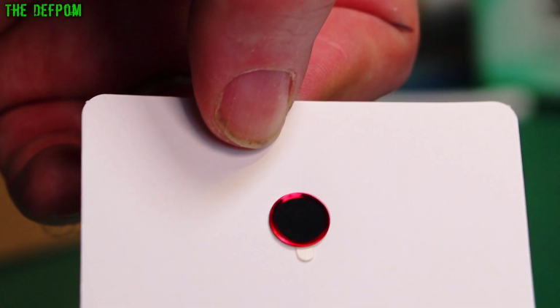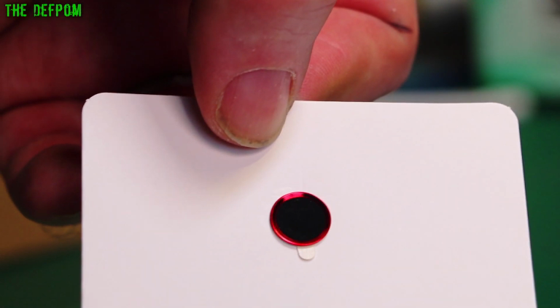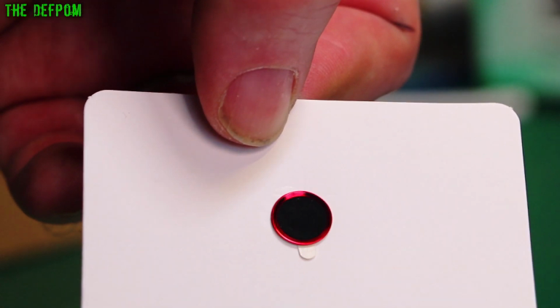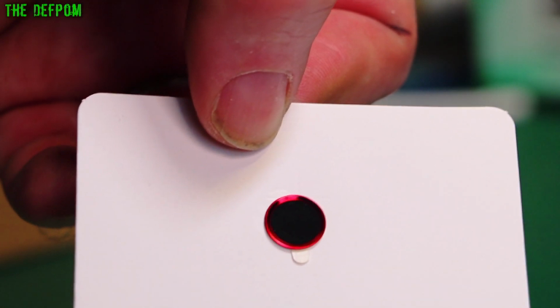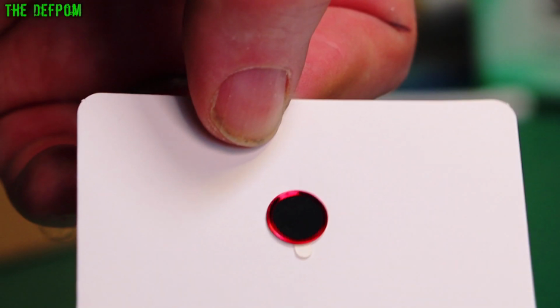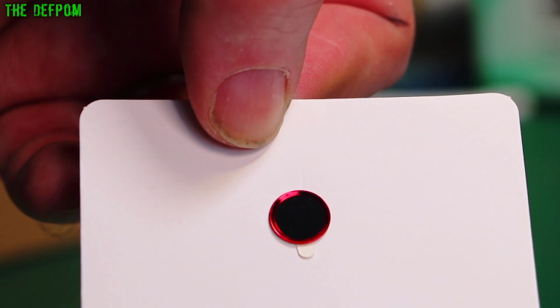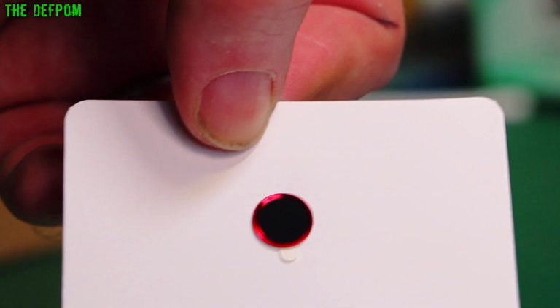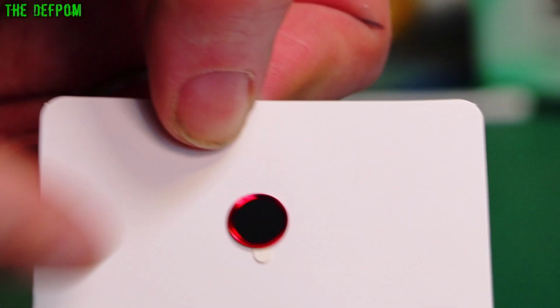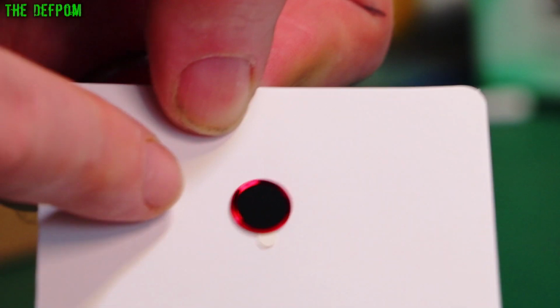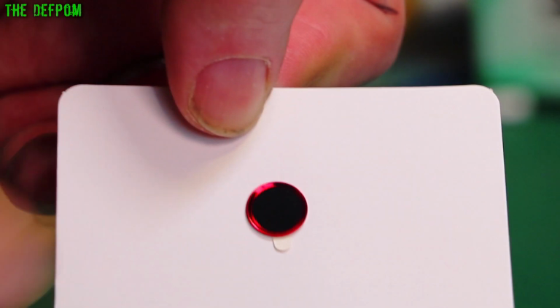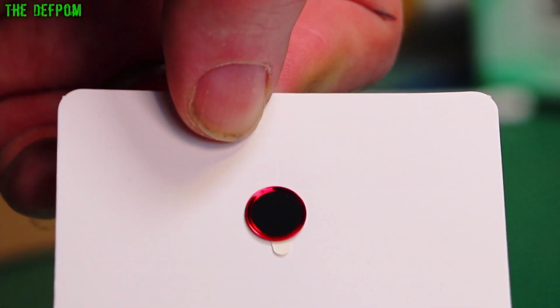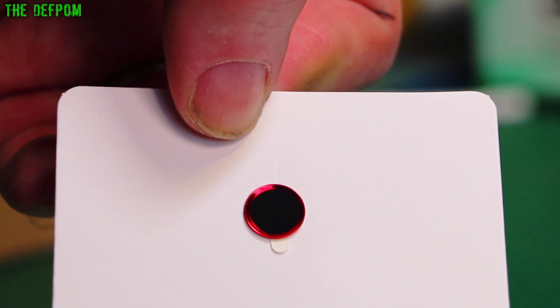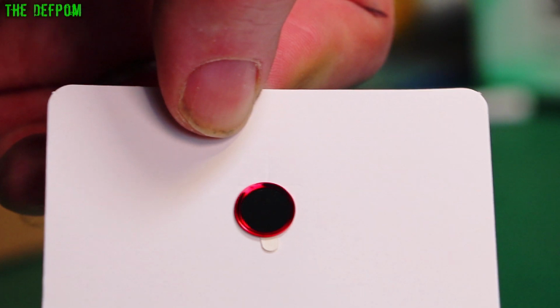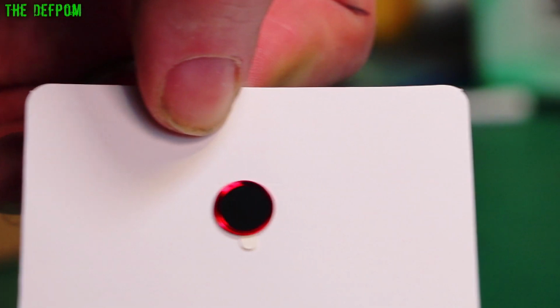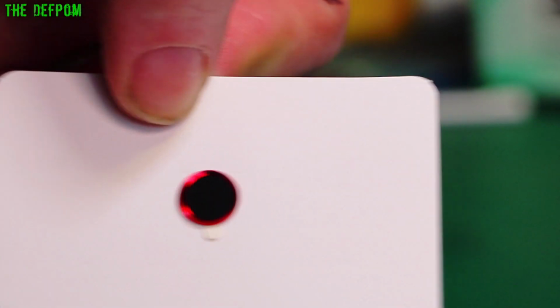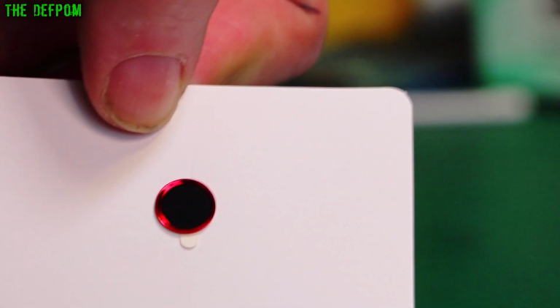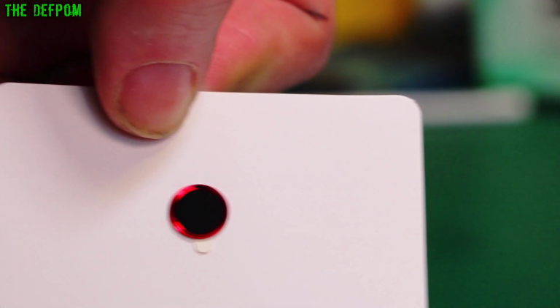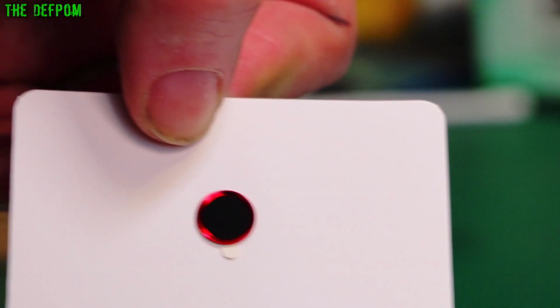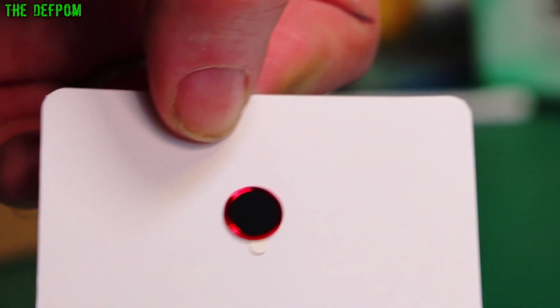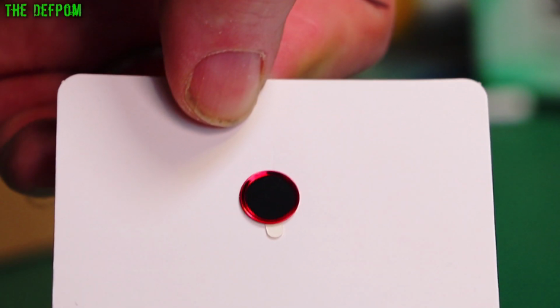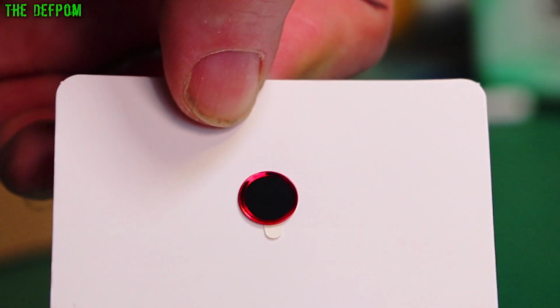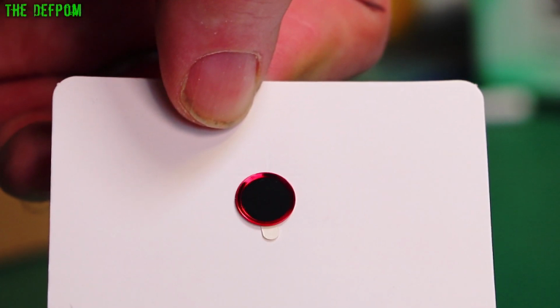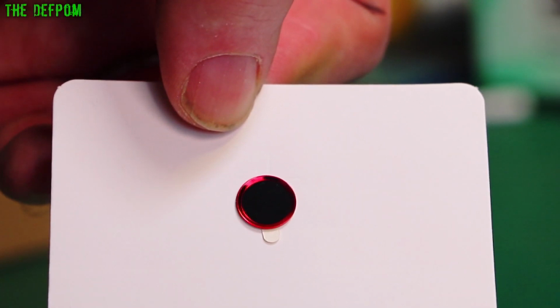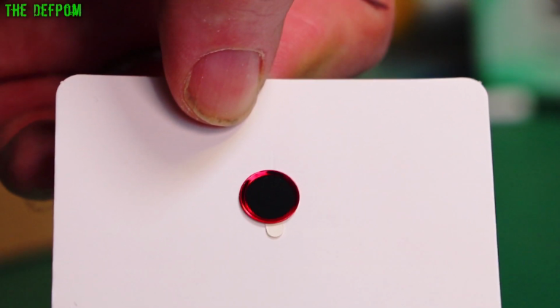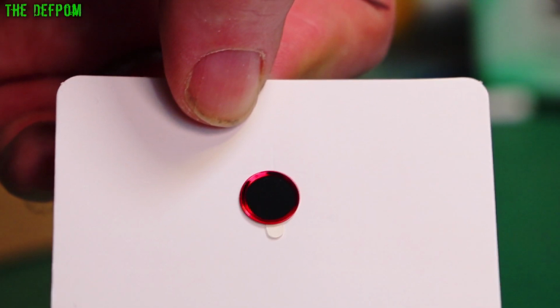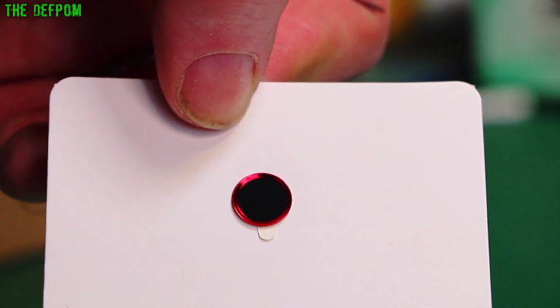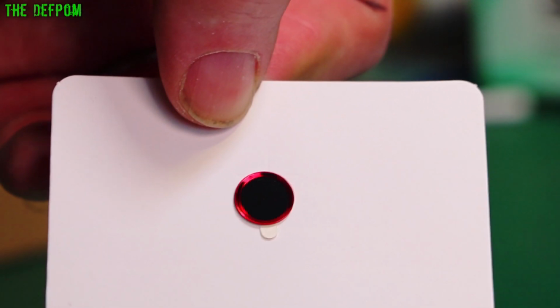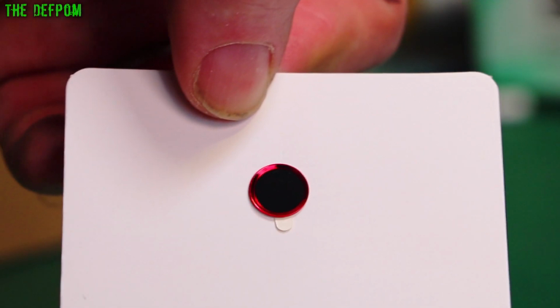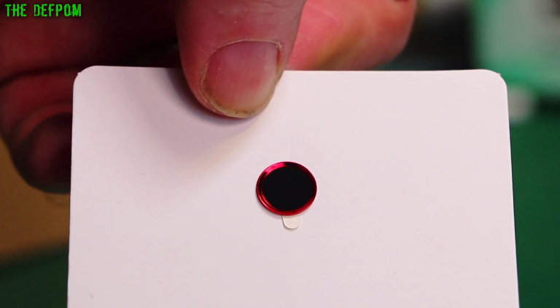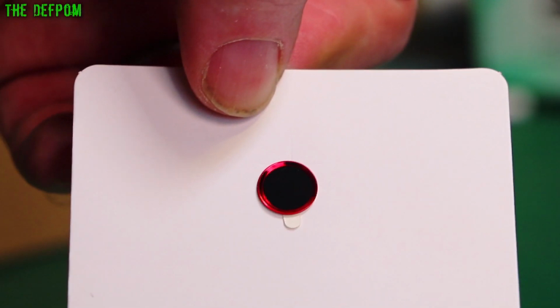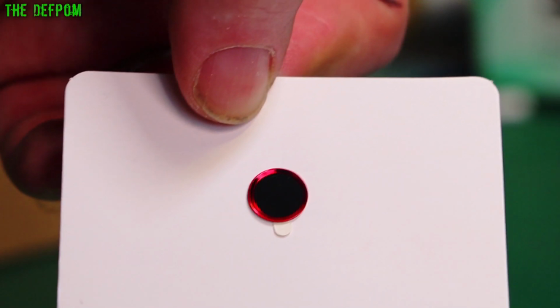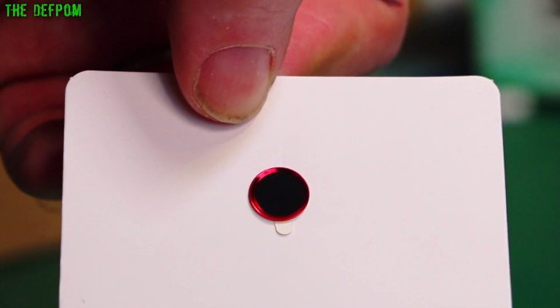Maybe I'll give one to my wife — she likes this colour, which is kind of why I got it actually. She's good at breaking stuff.